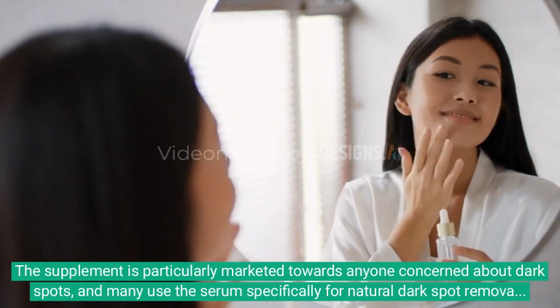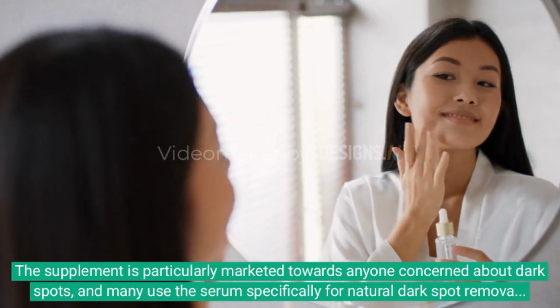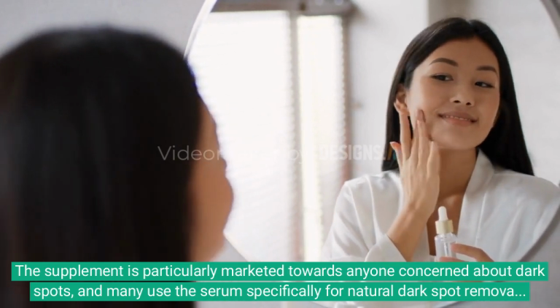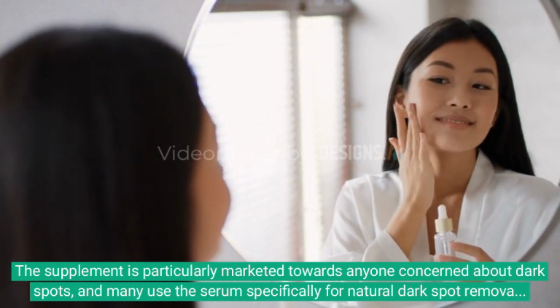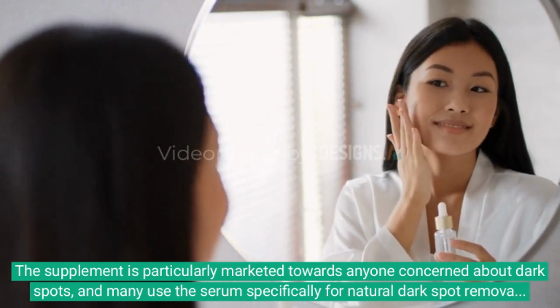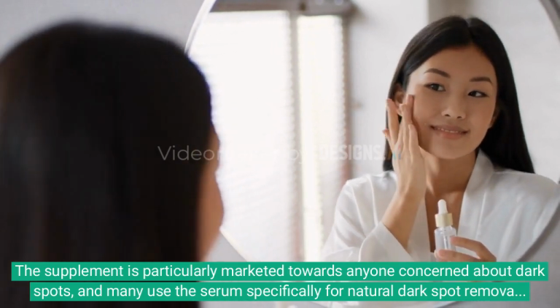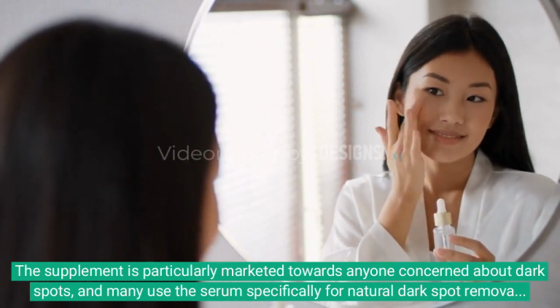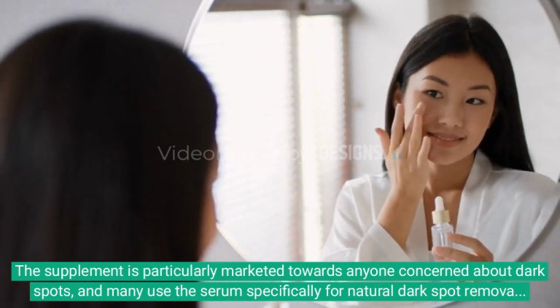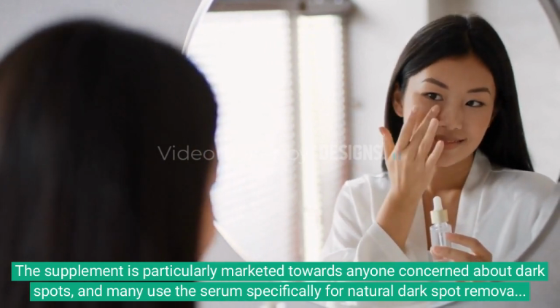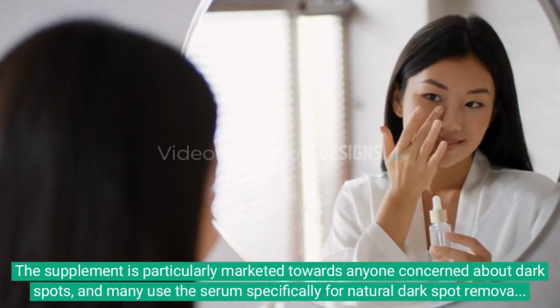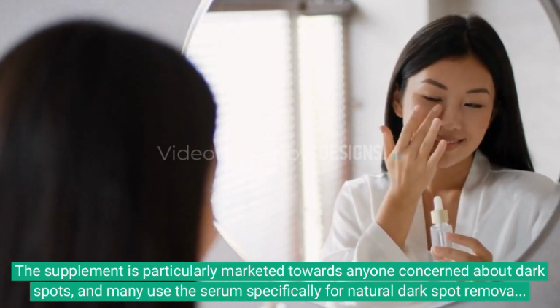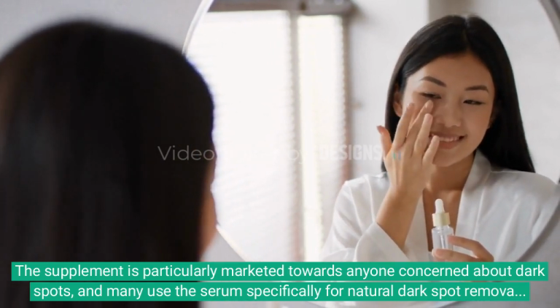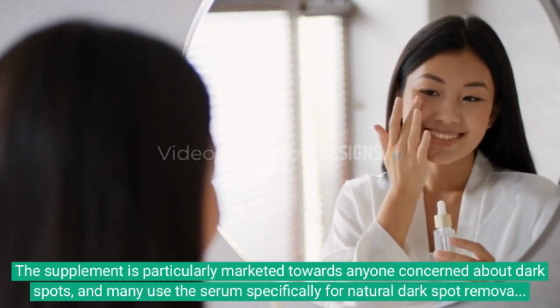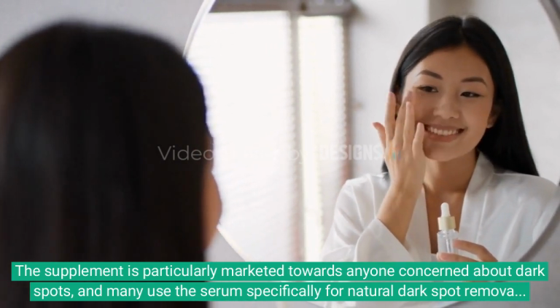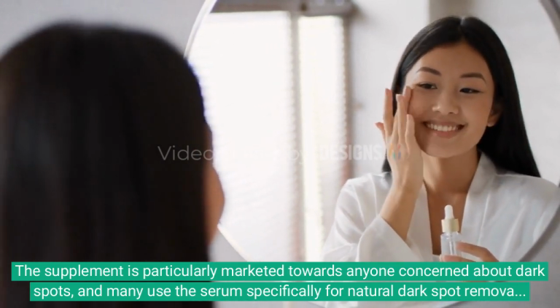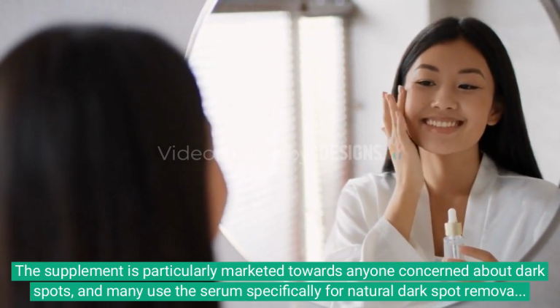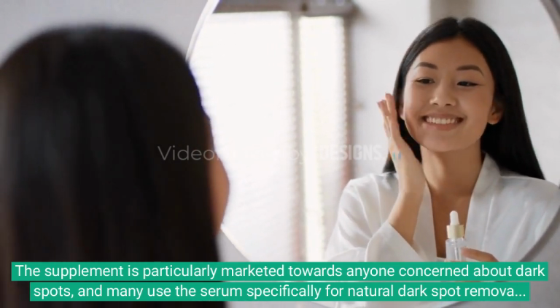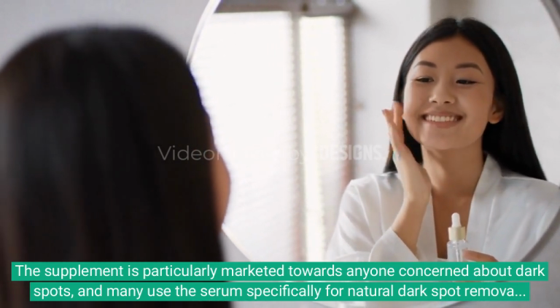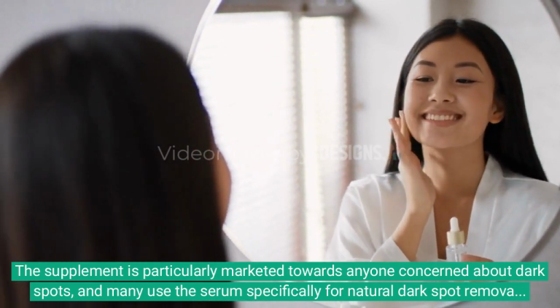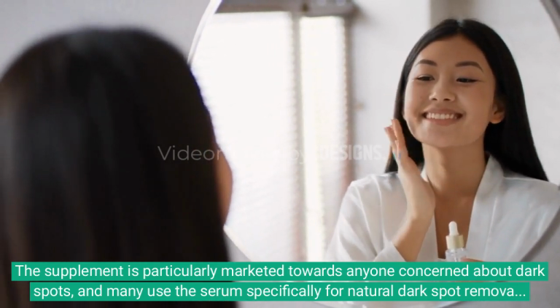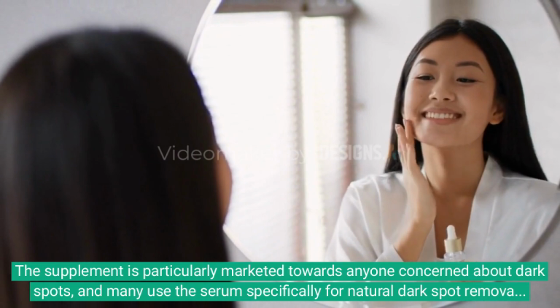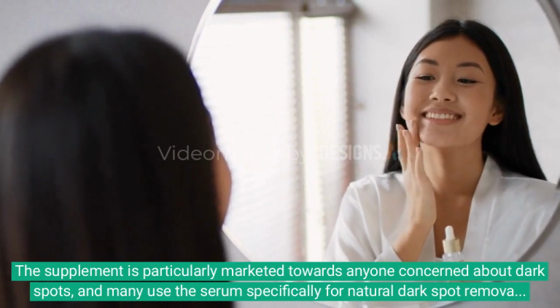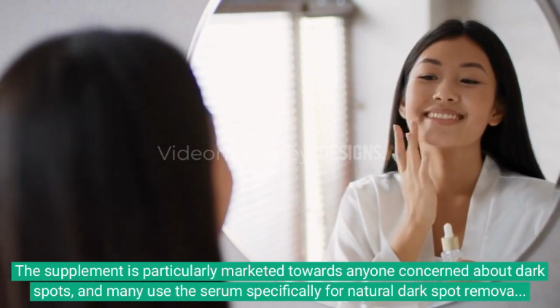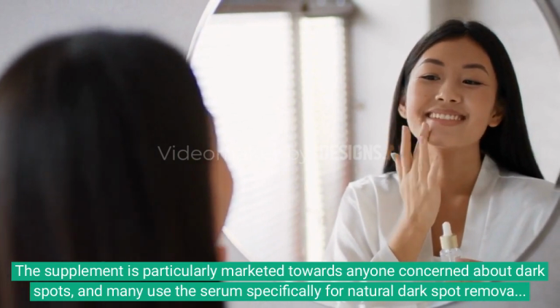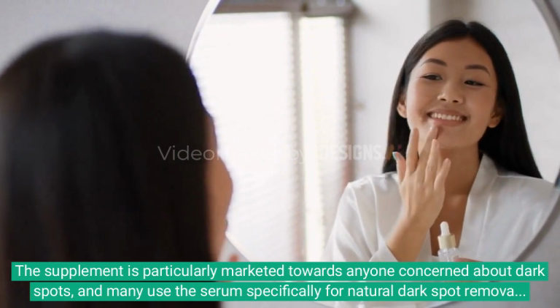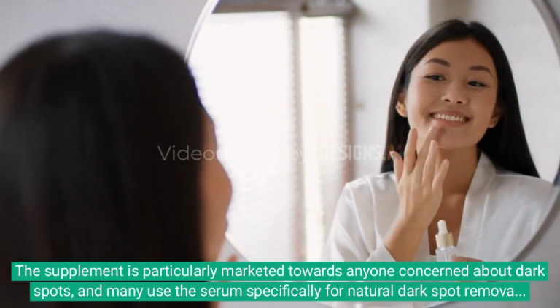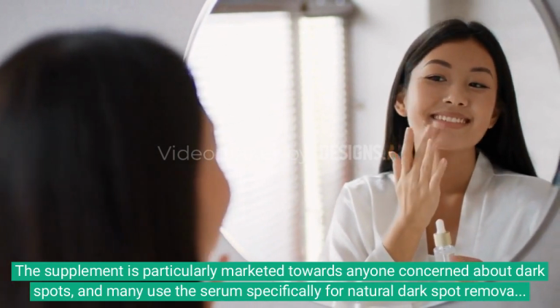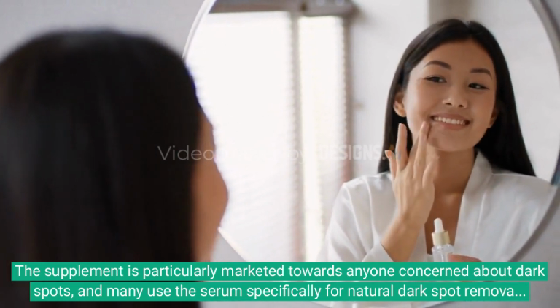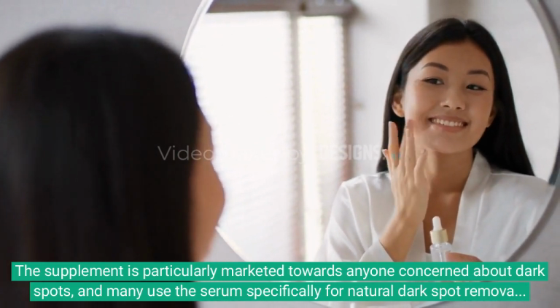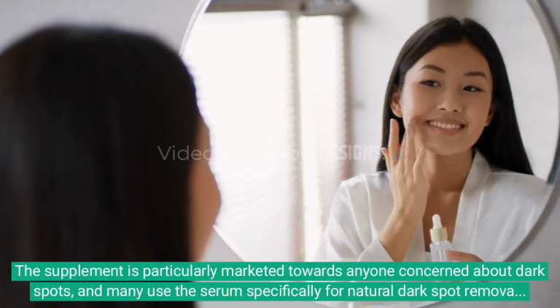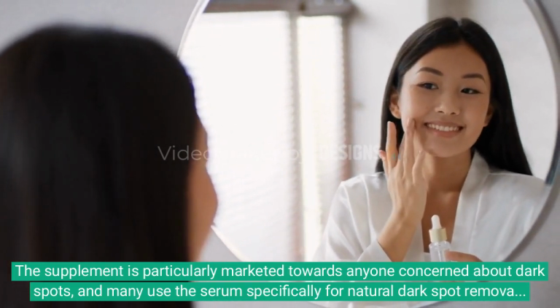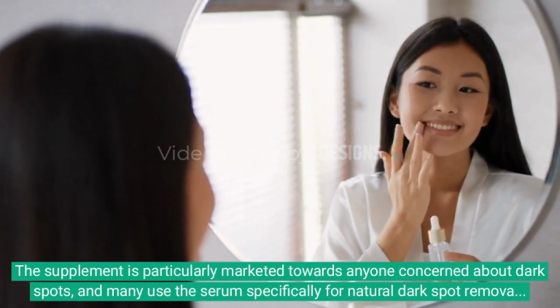To achieve these effects, BioRestore Complete uses a blend of ingredients to deeply nourish your skin, support overall skin health, and hydrate.